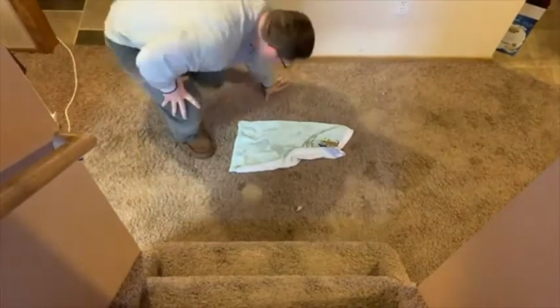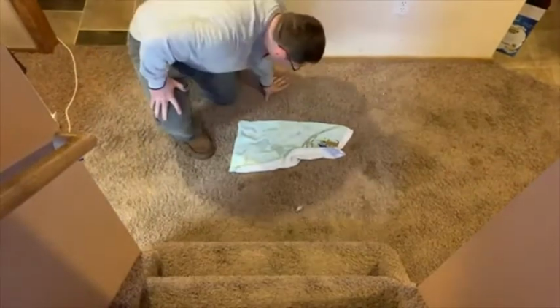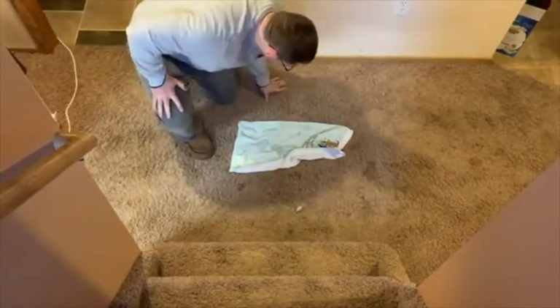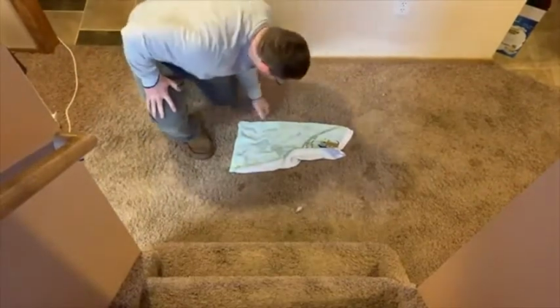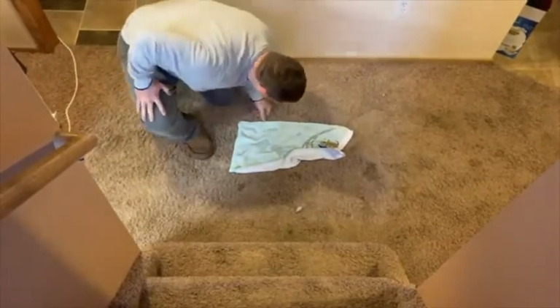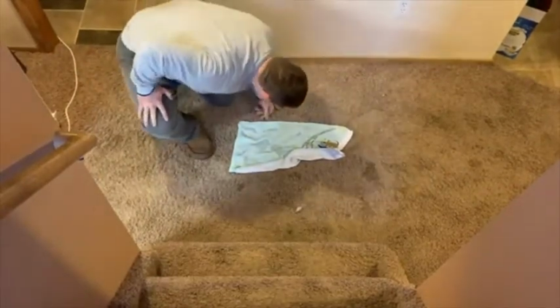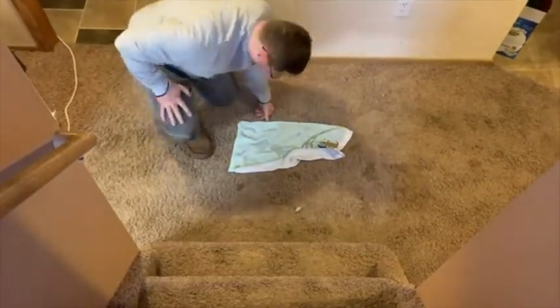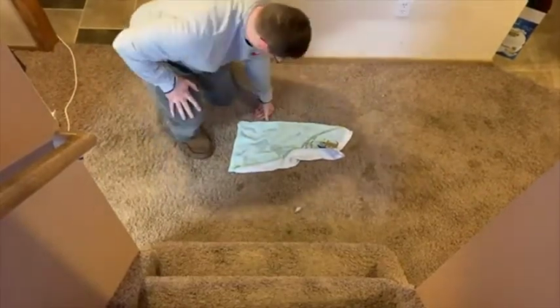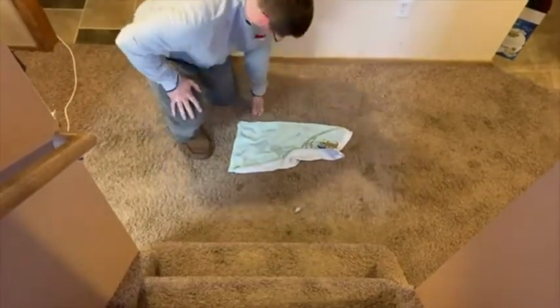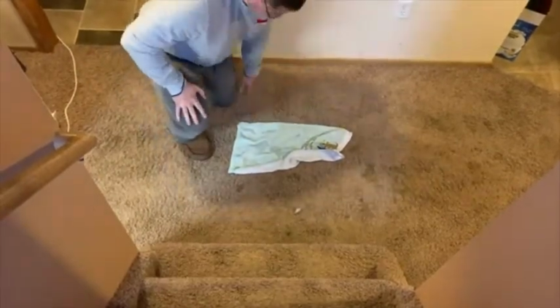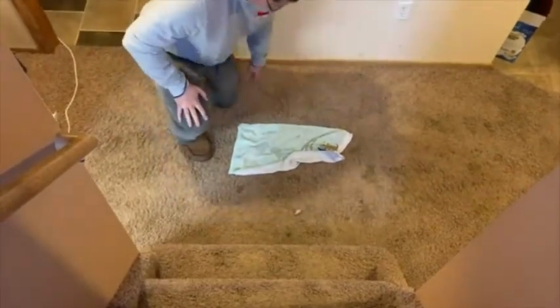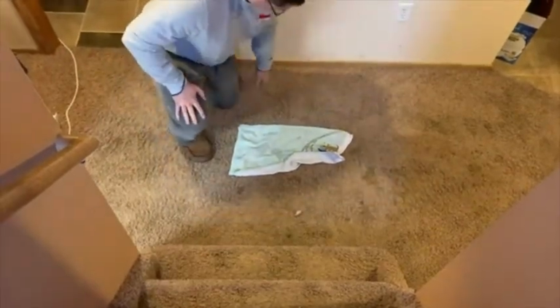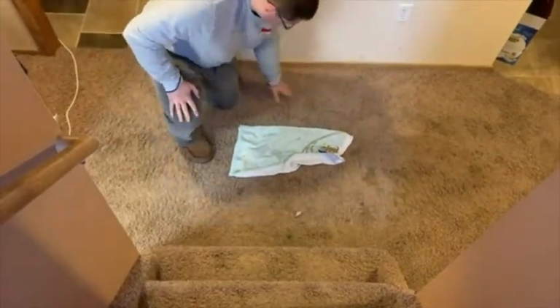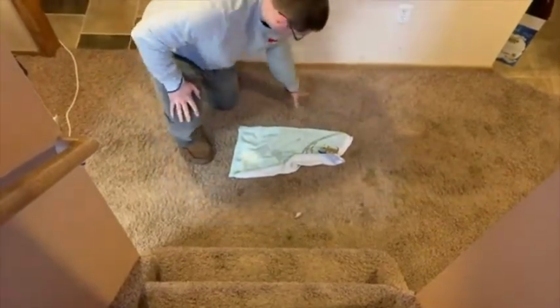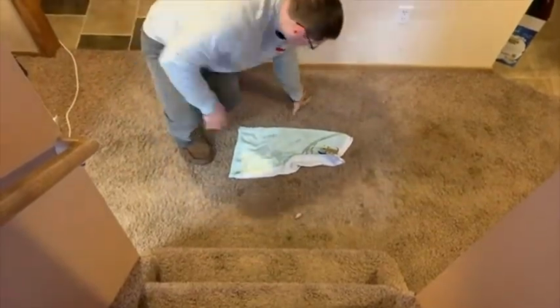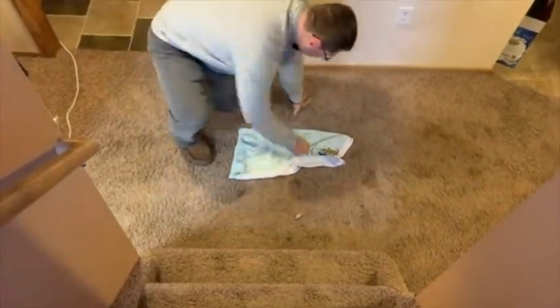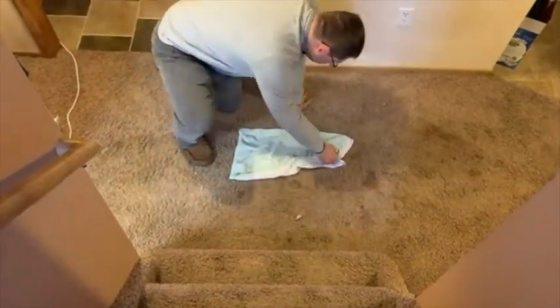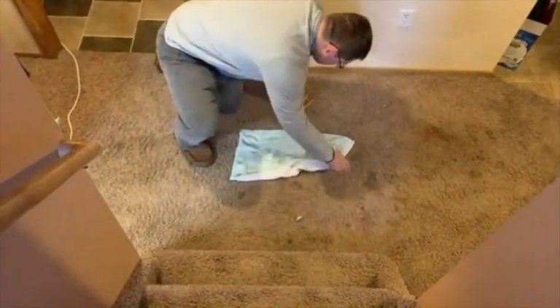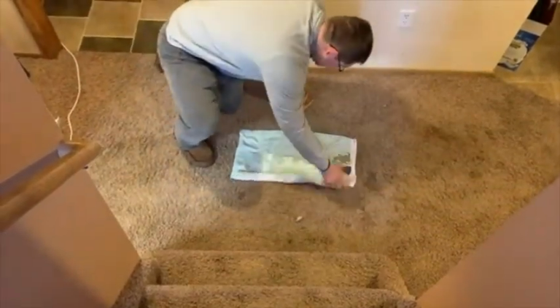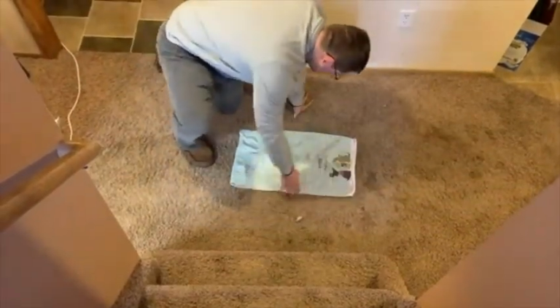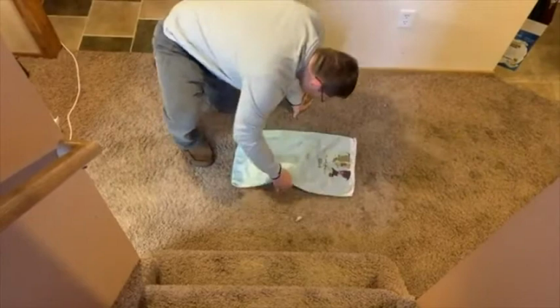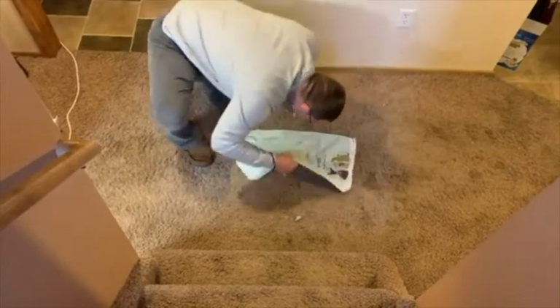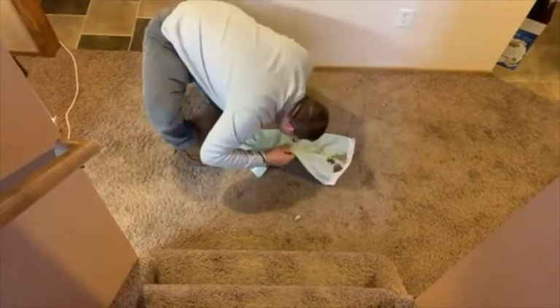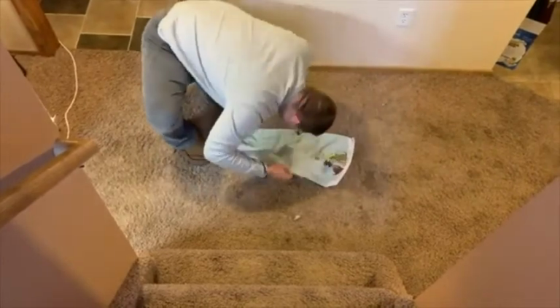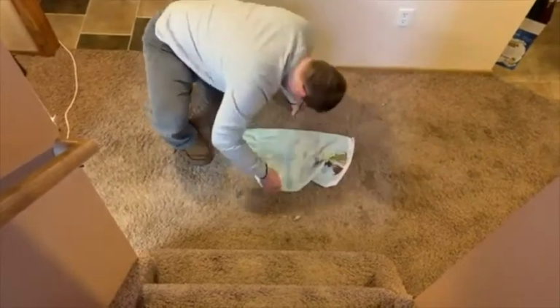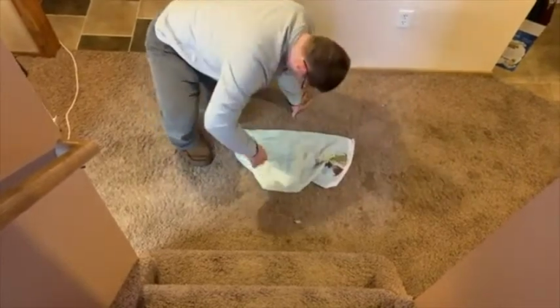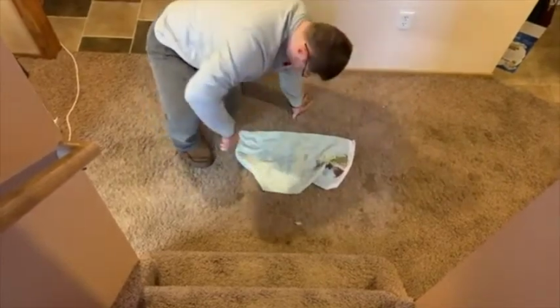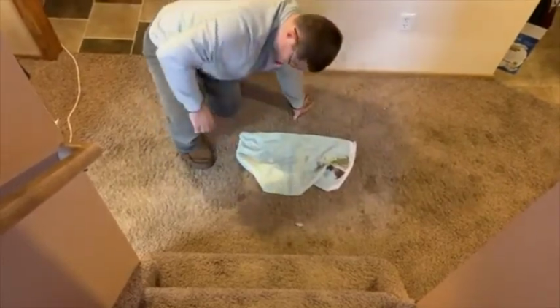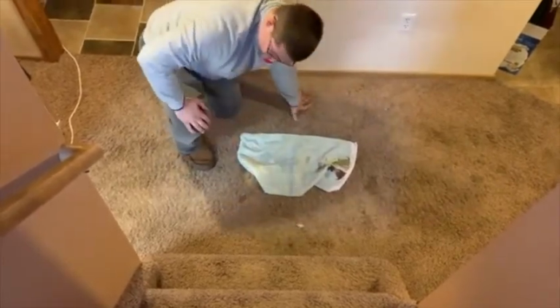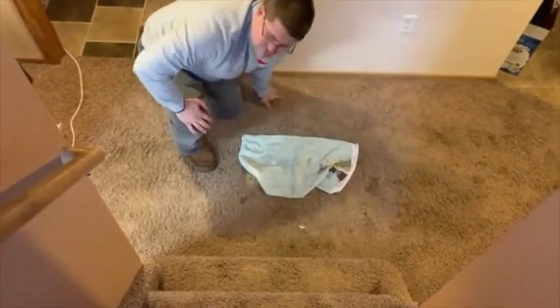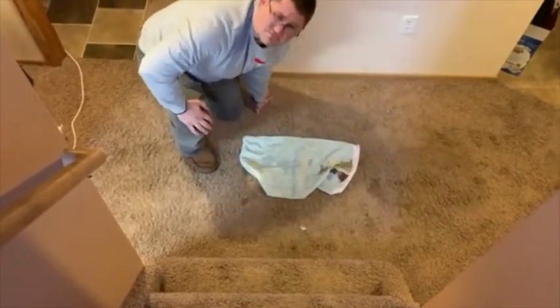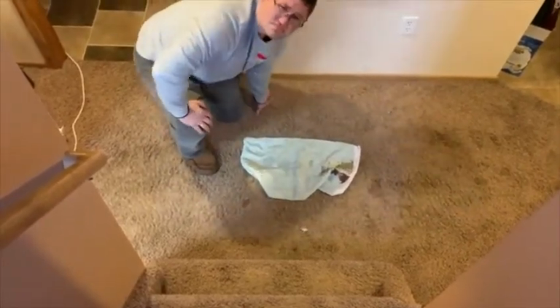Do you have a puppy that's still learning the rules of the house? The UV Flashlight is a great way to detect their mistakes and clean it up.